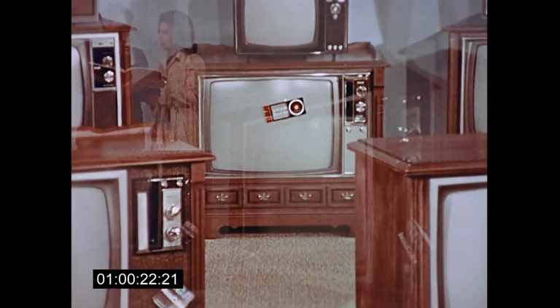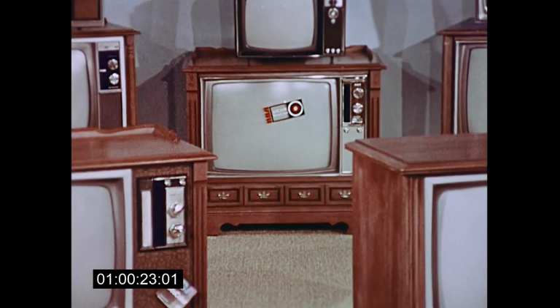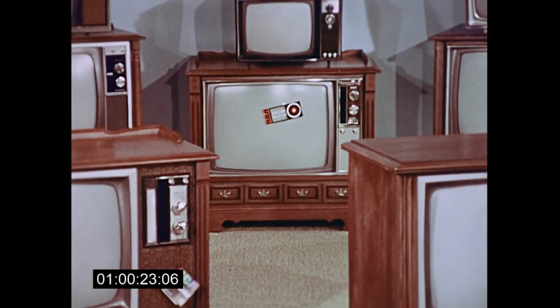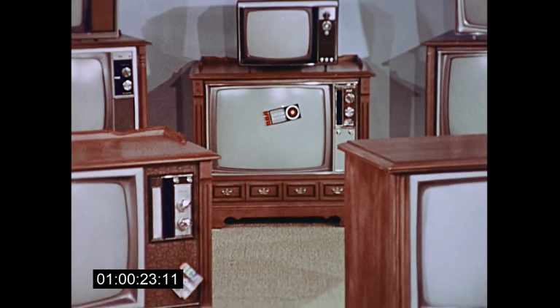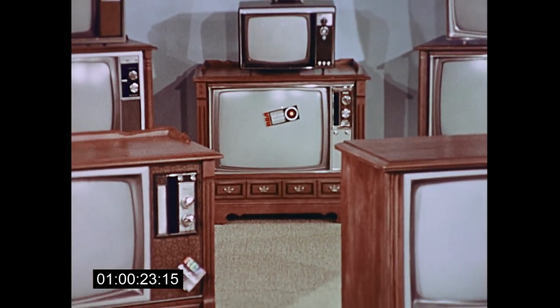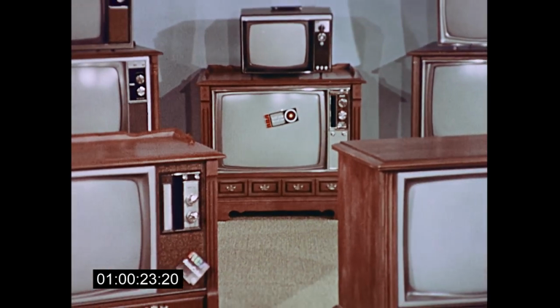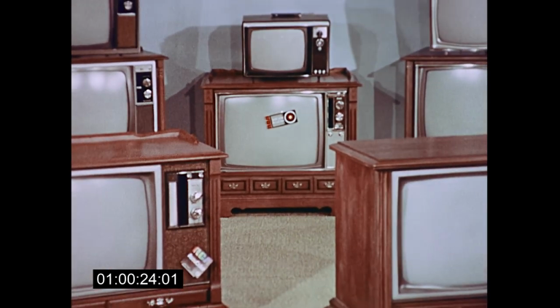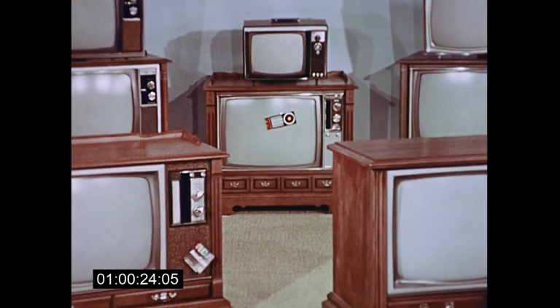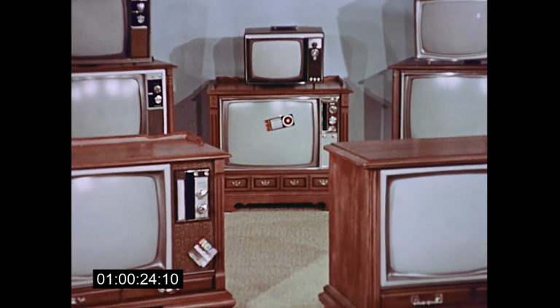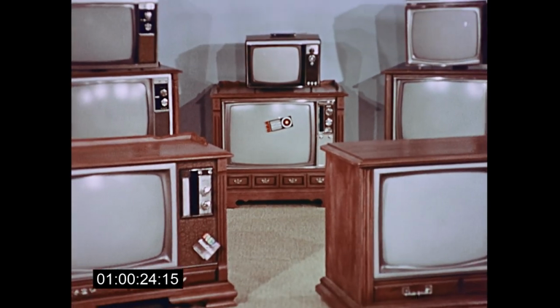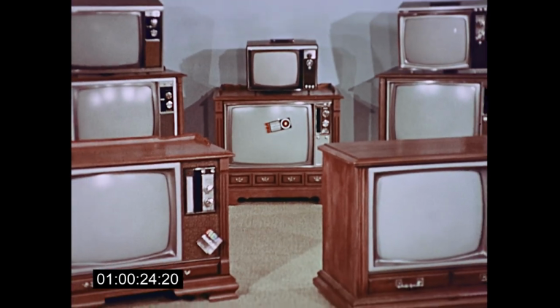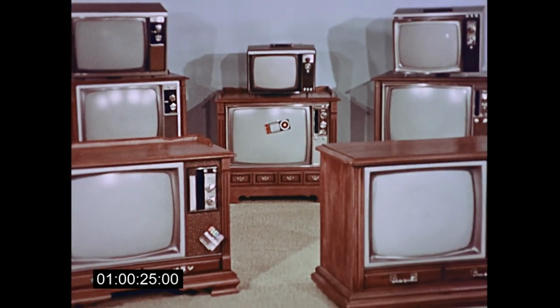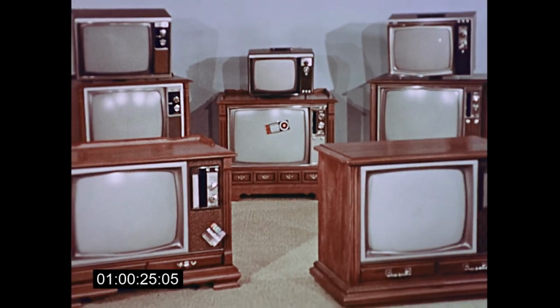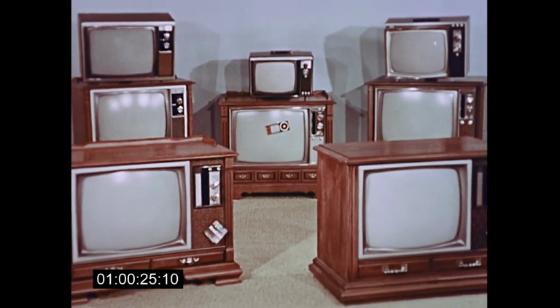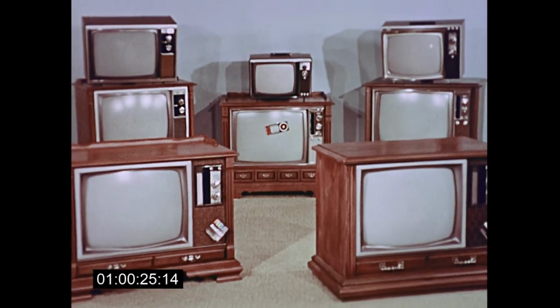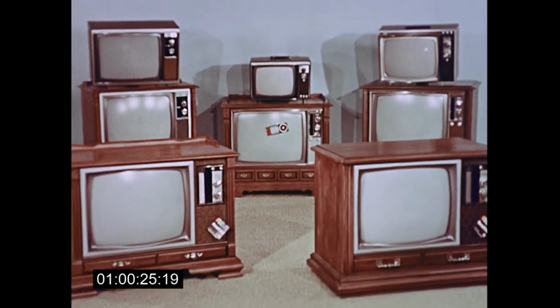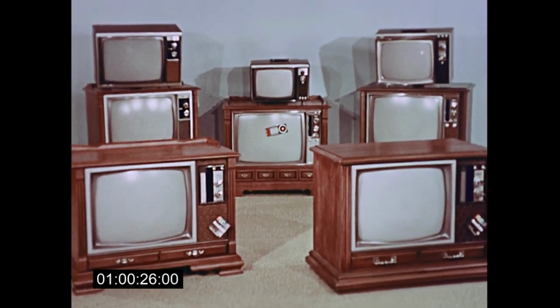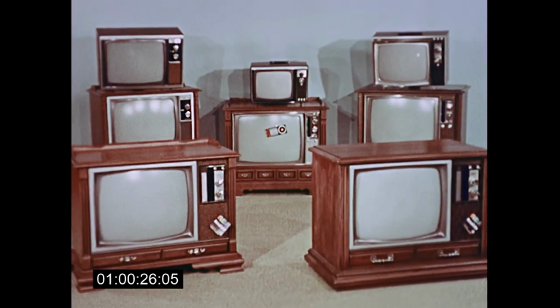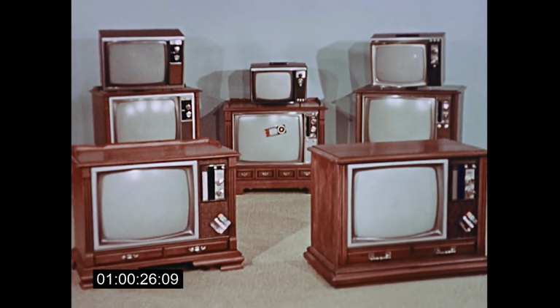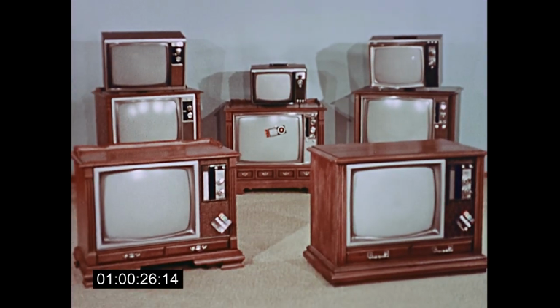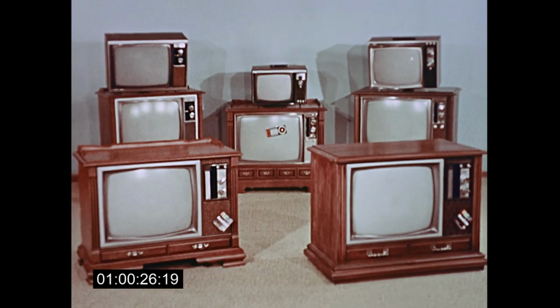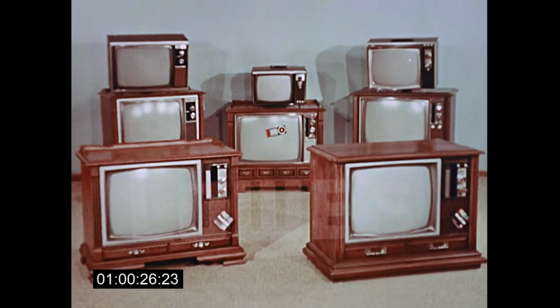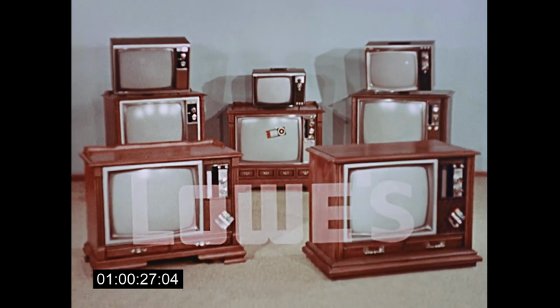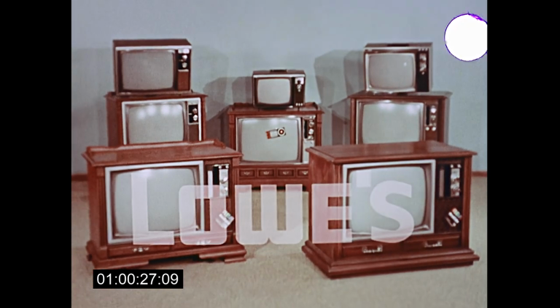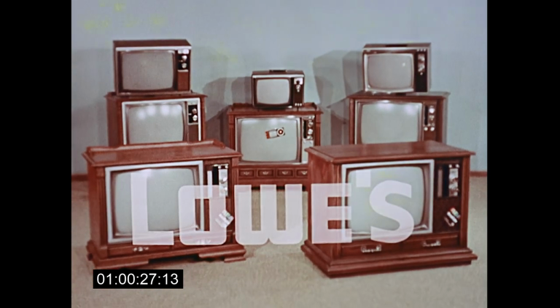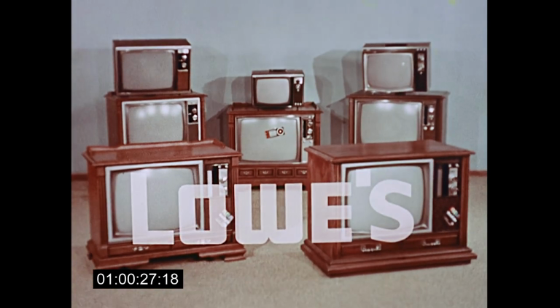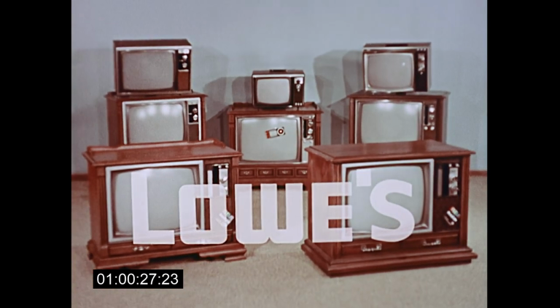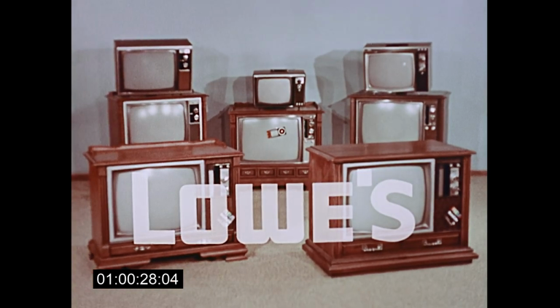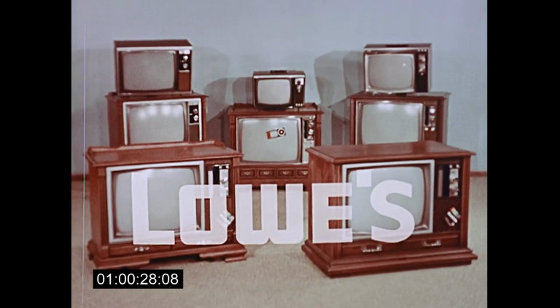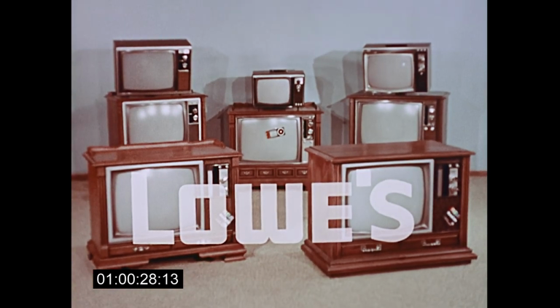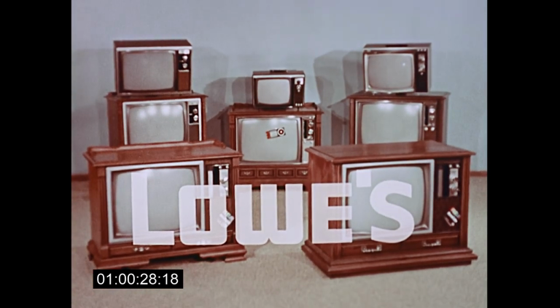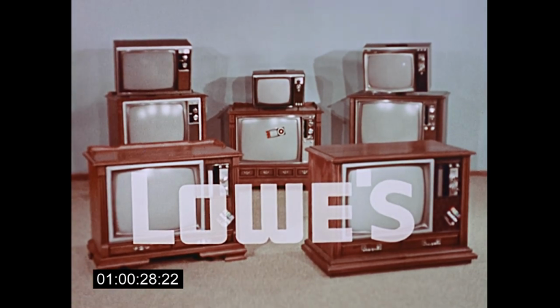Reliable RCA quality, just $4.88. Where else but Lowe's?